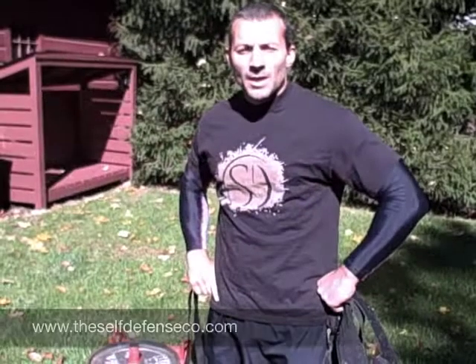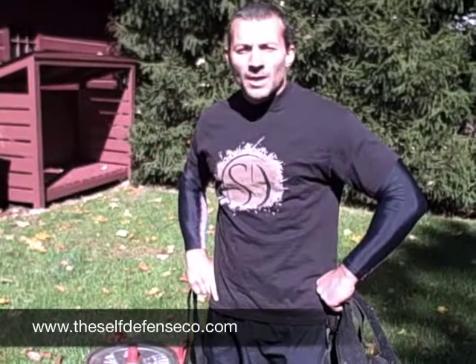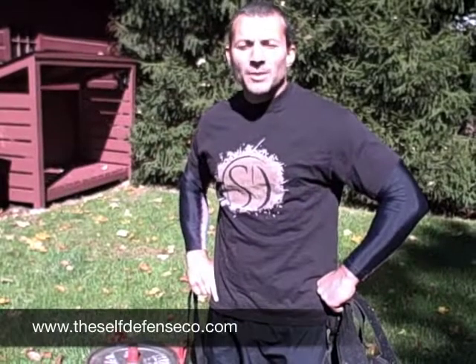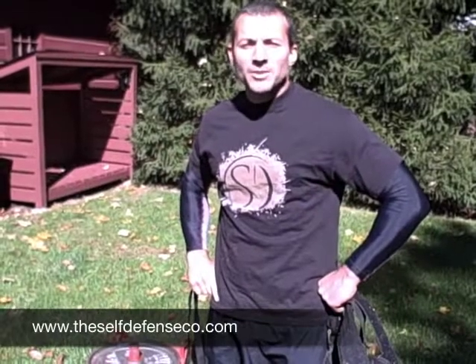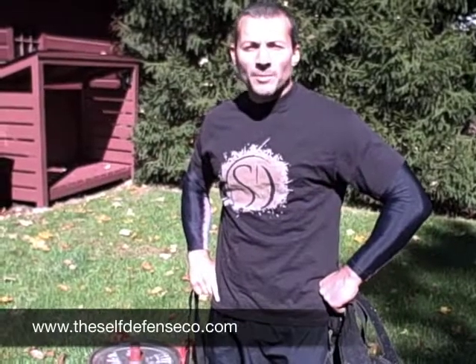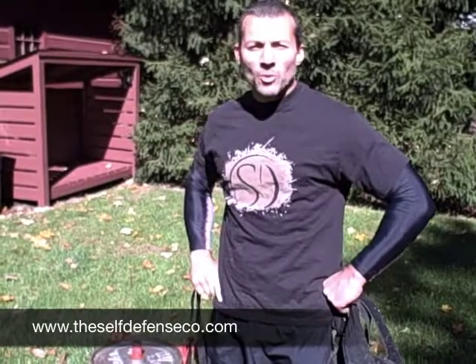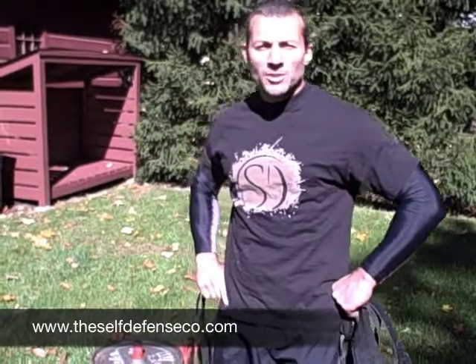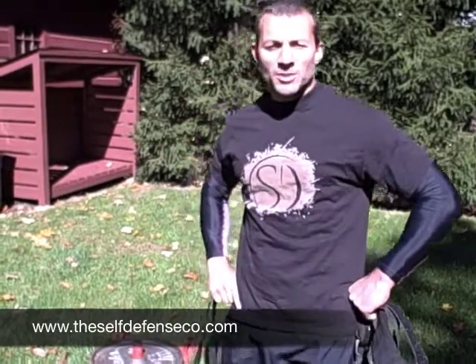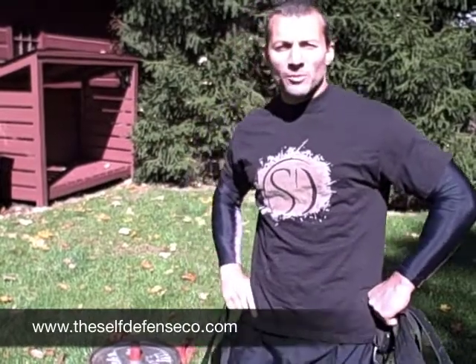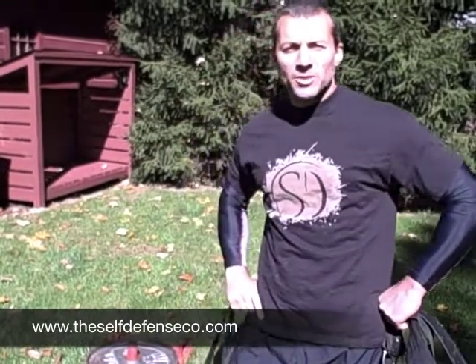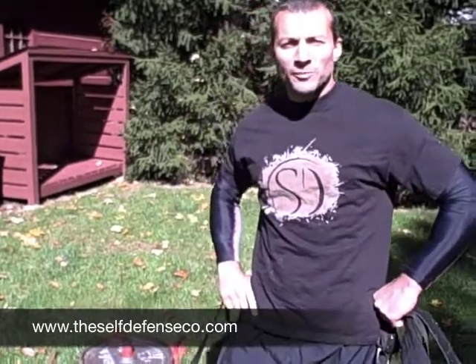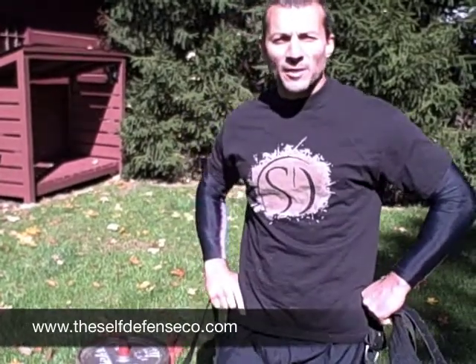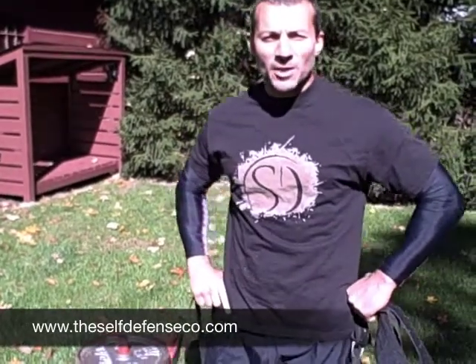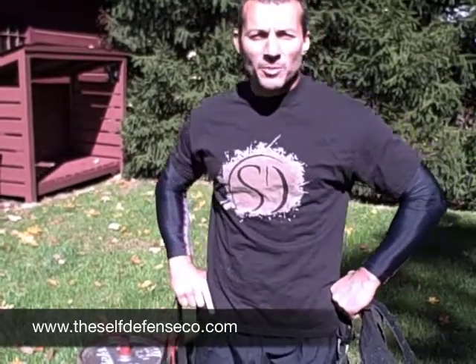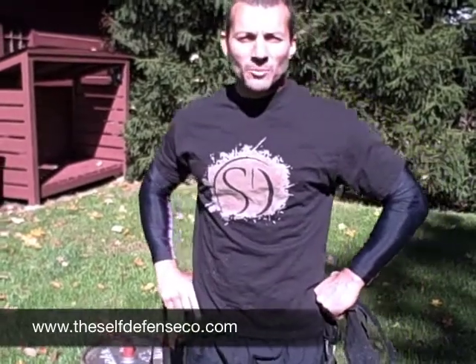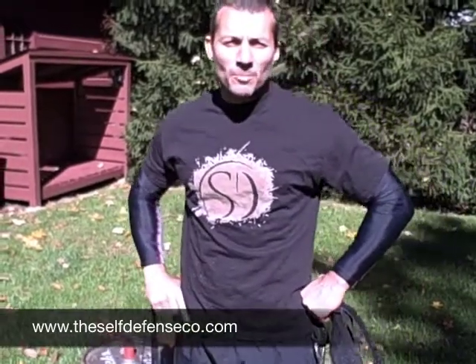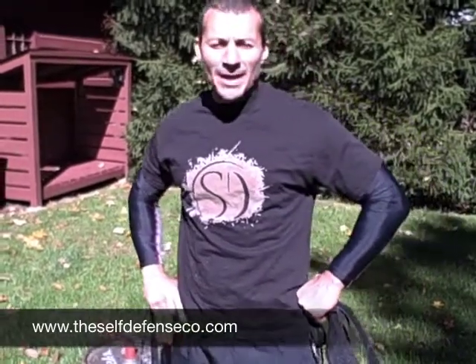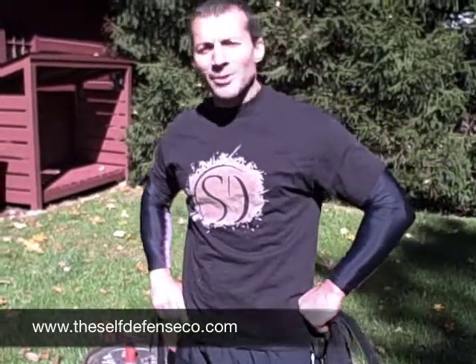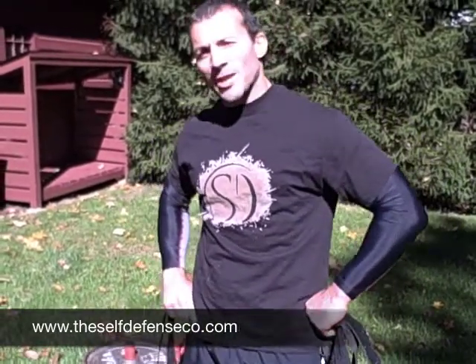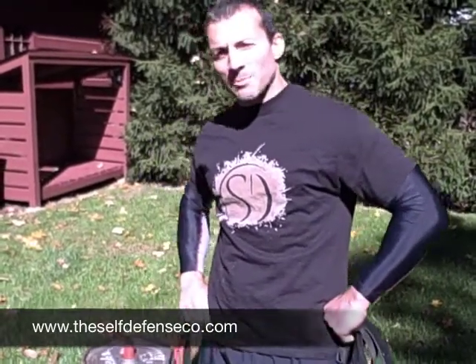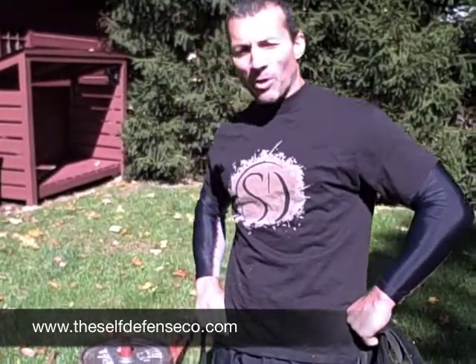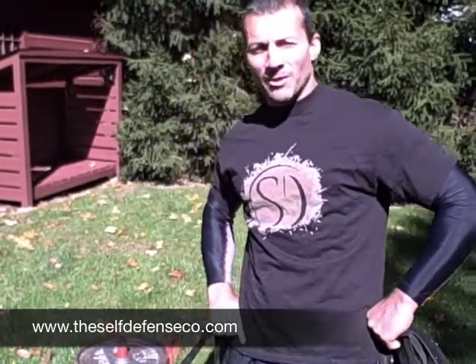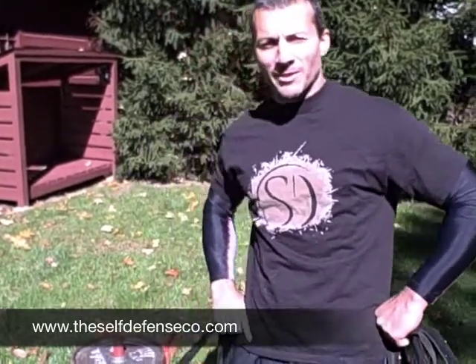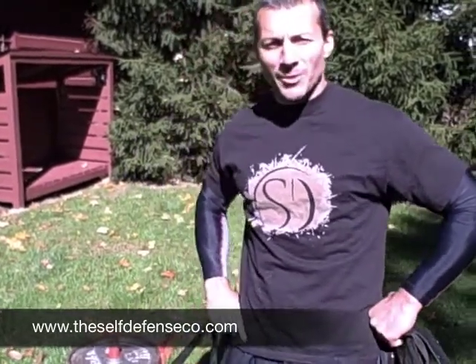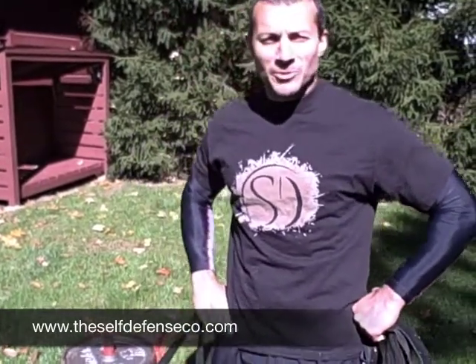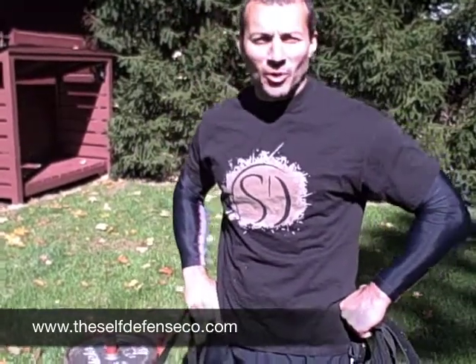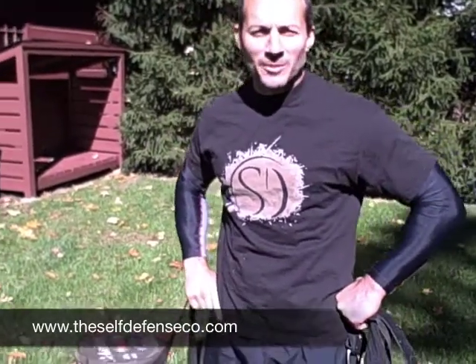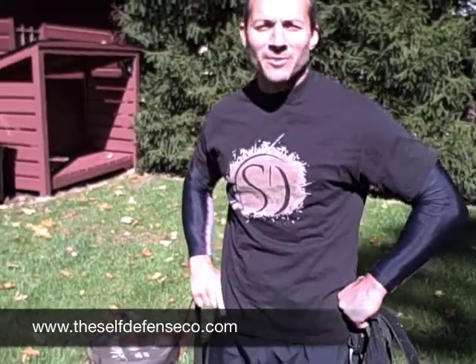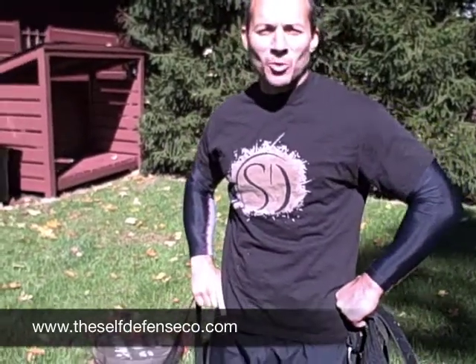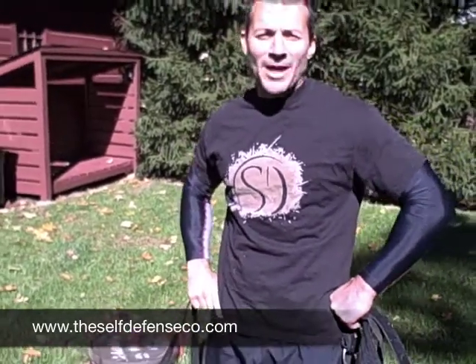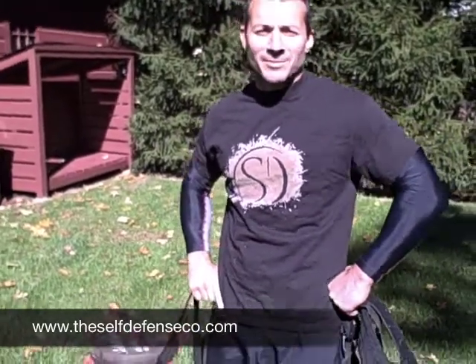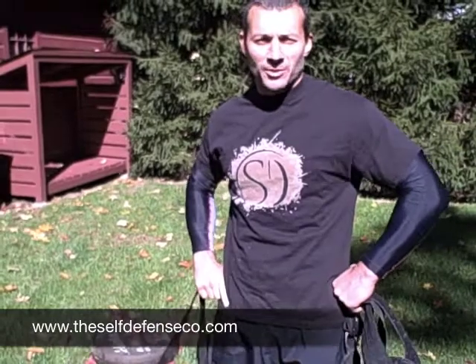Hi, this is Damian Ross, CEO of the Self-Defense Company, and we're back outside the barn on another installment of This Old Ass Kid Her.